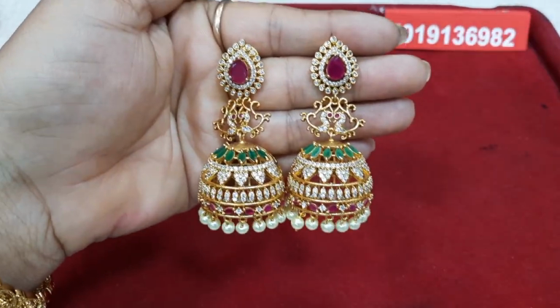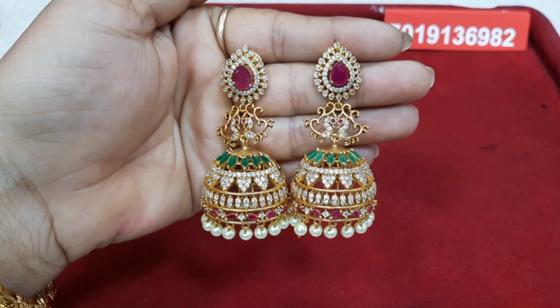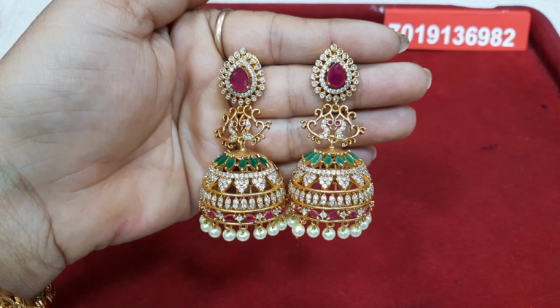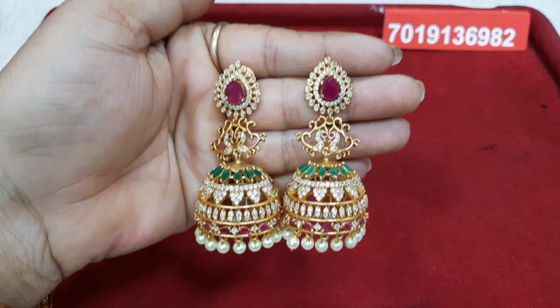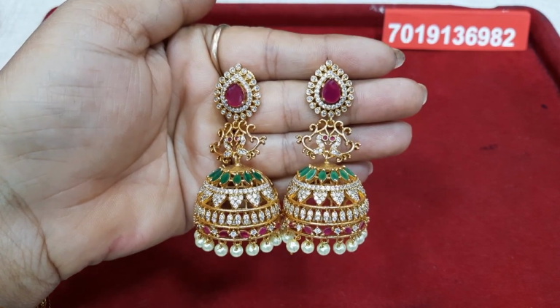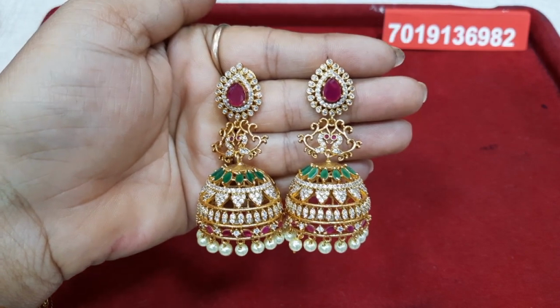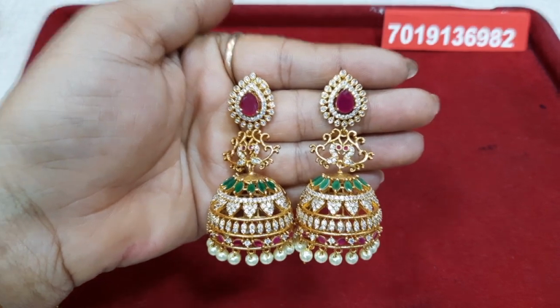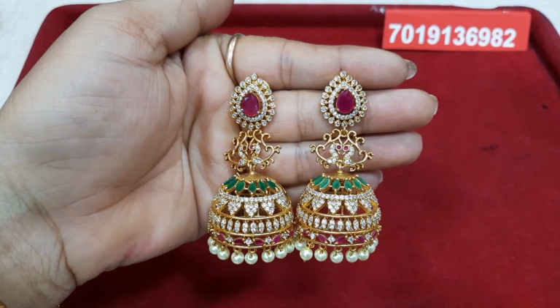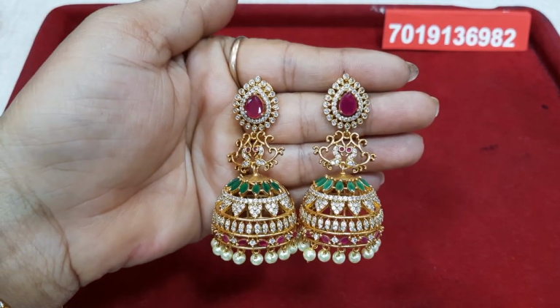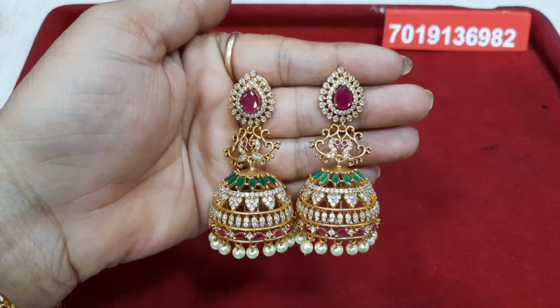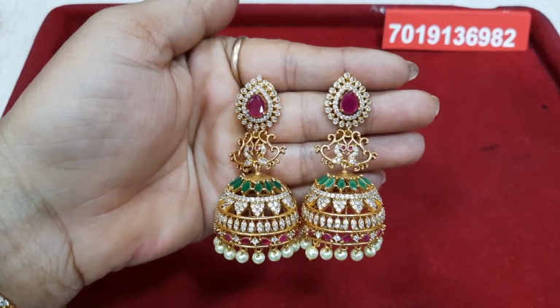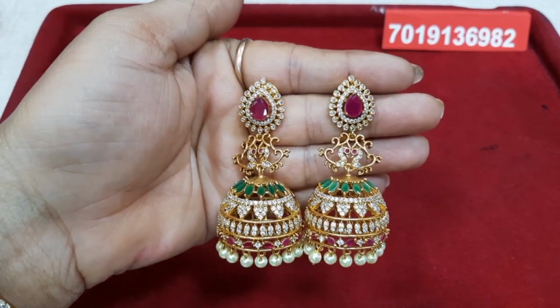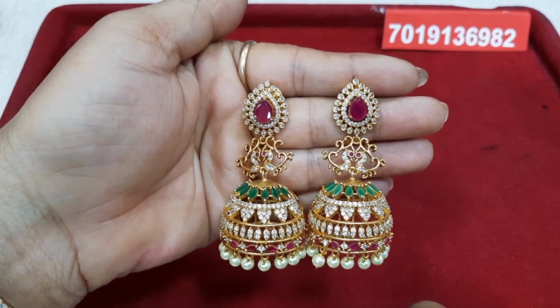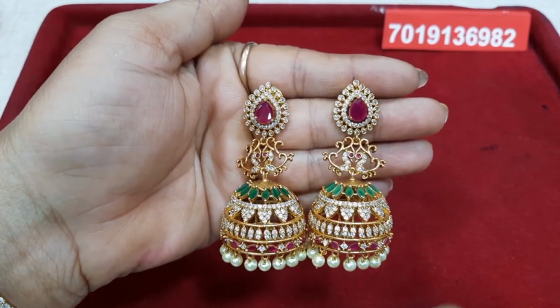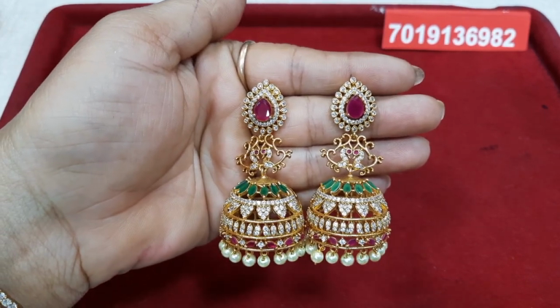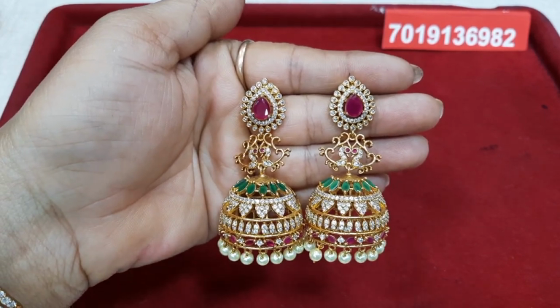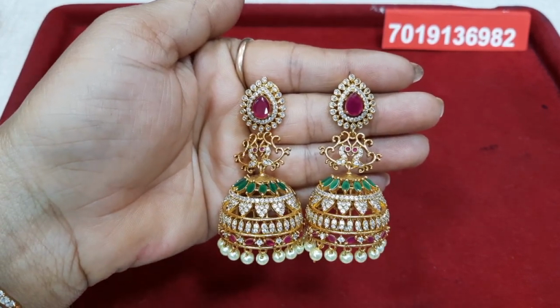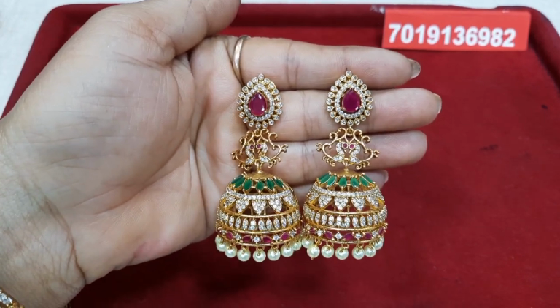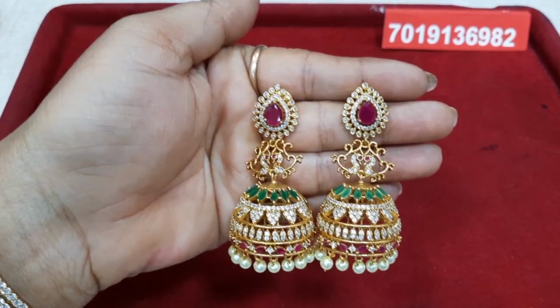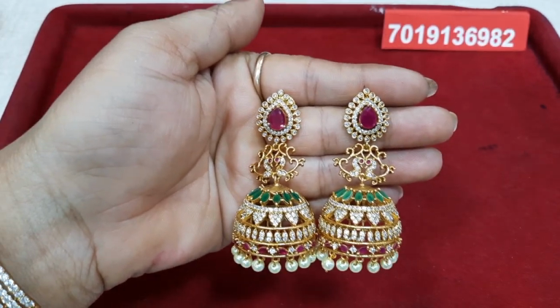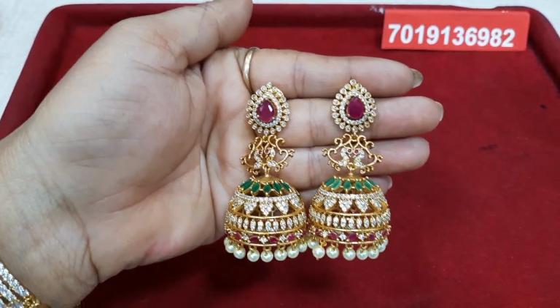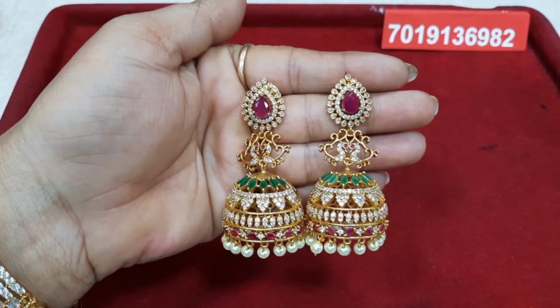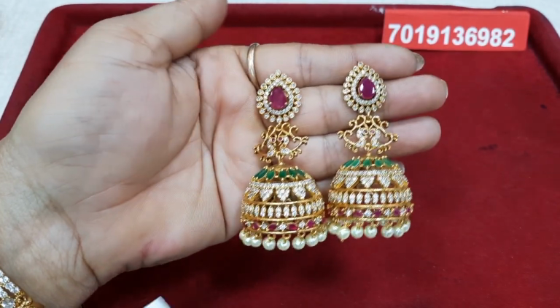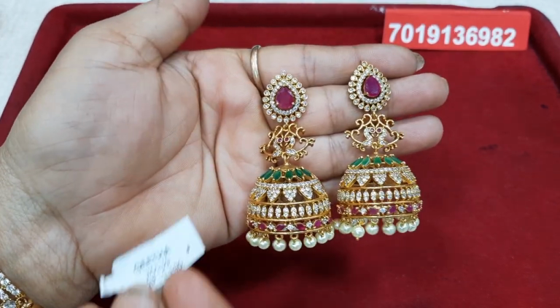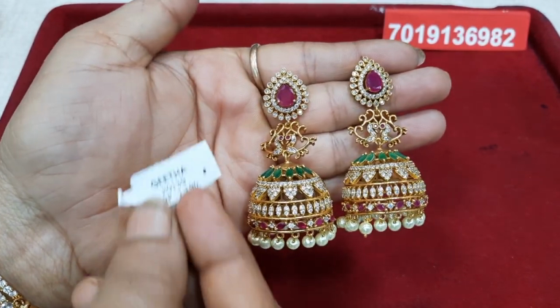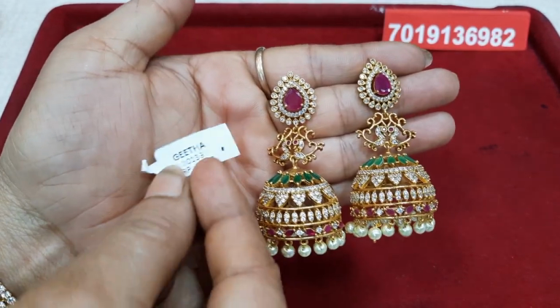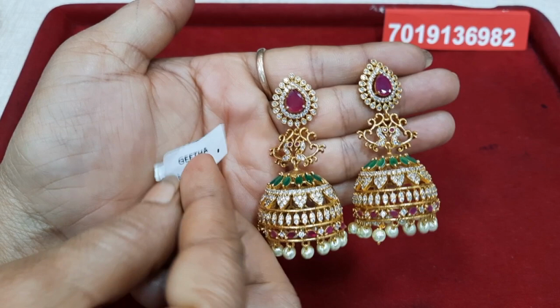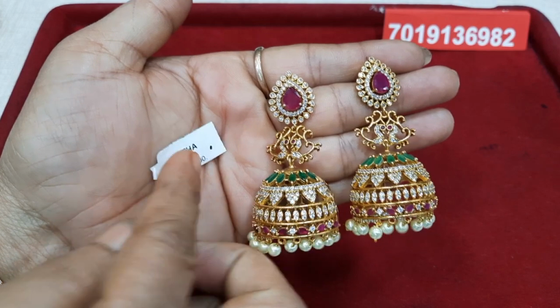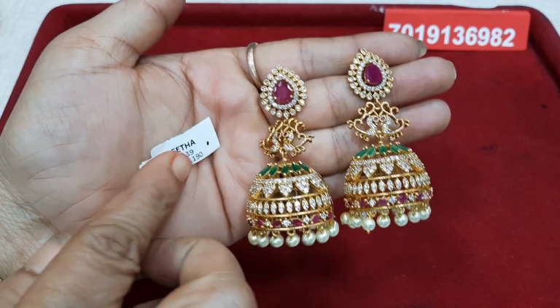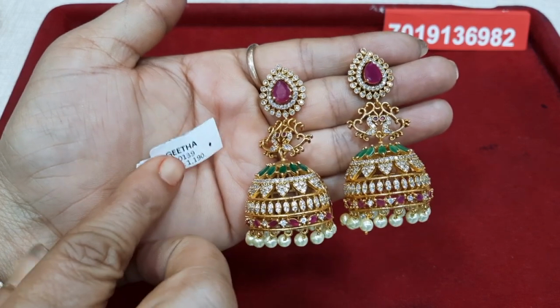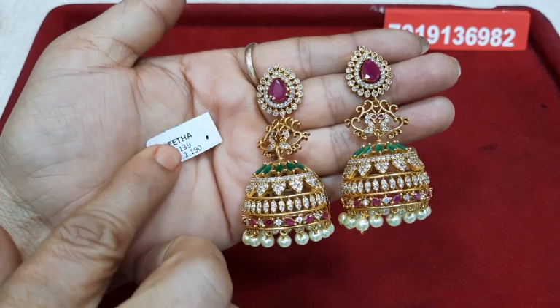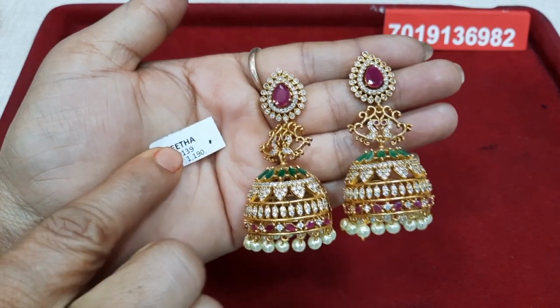This is a brown stone. The price is 1190.